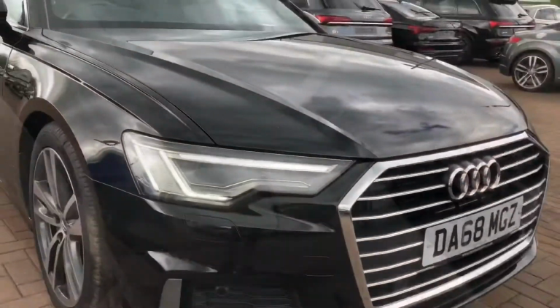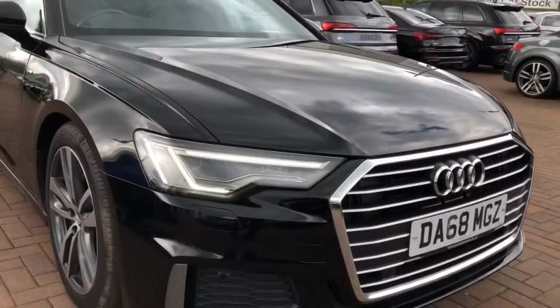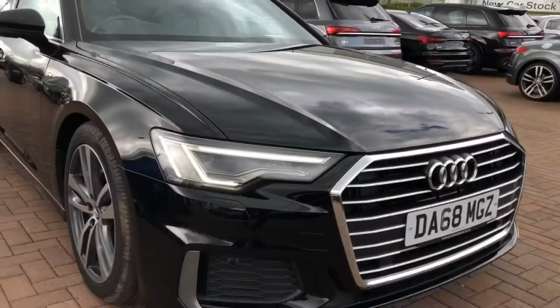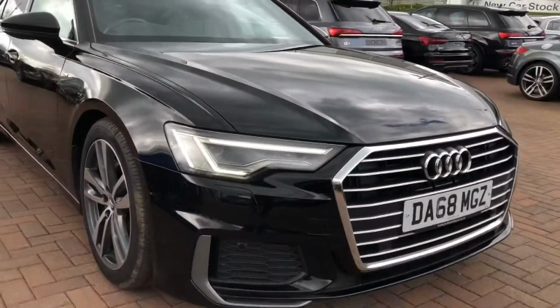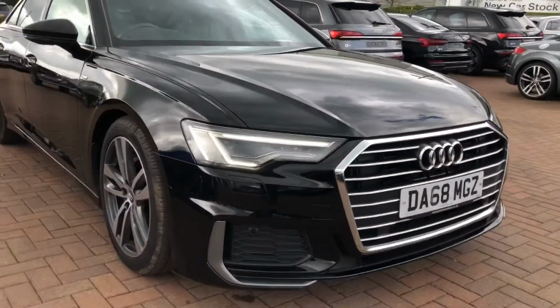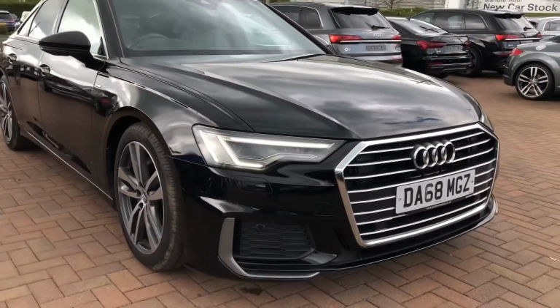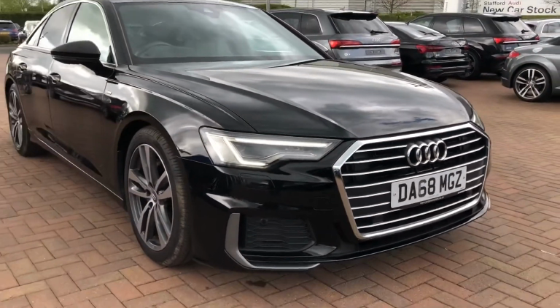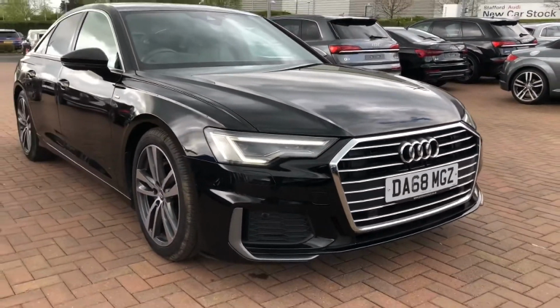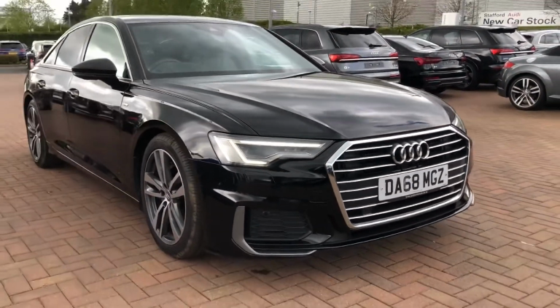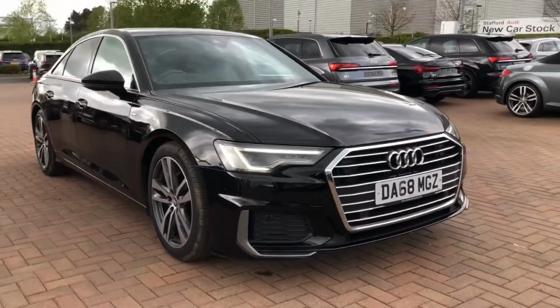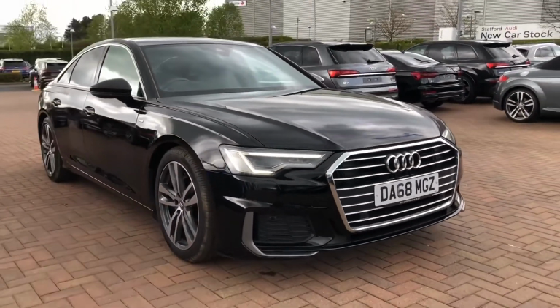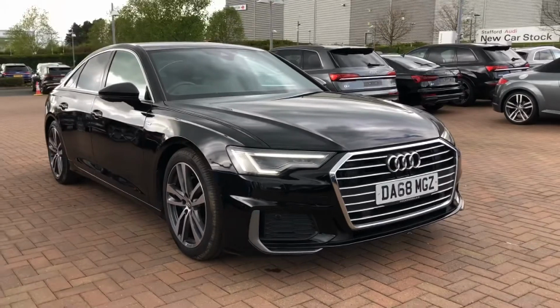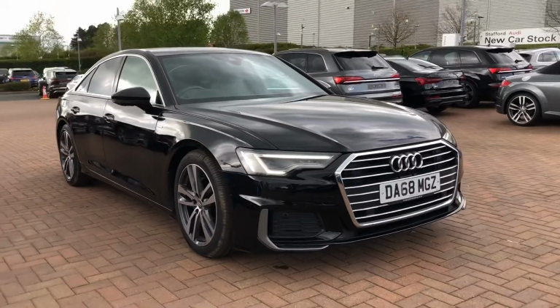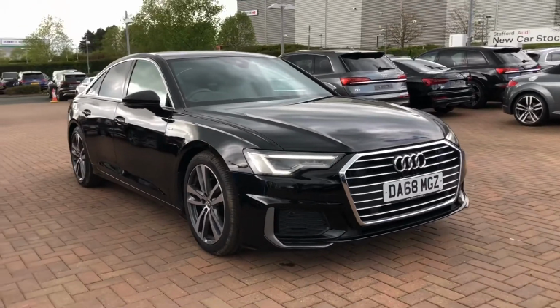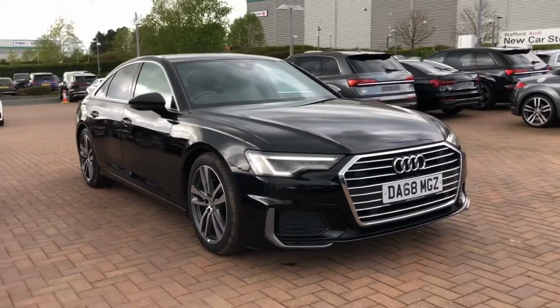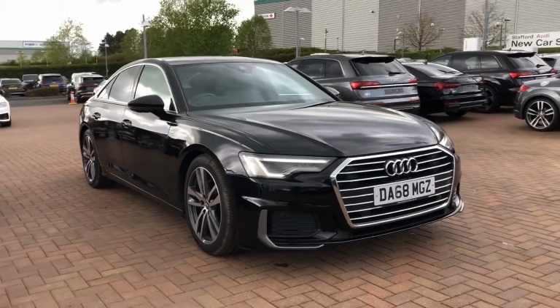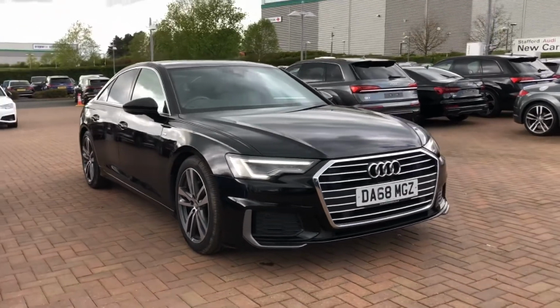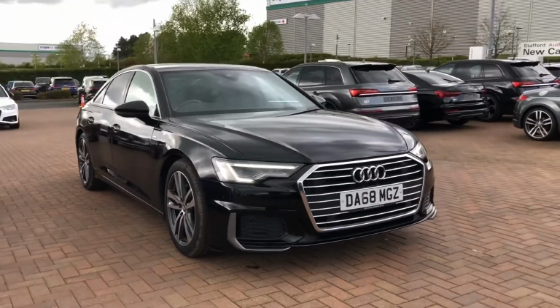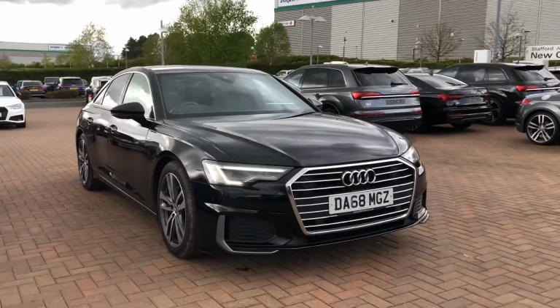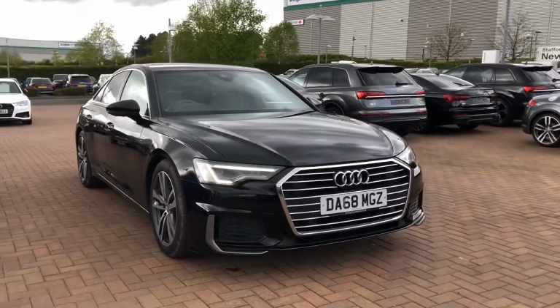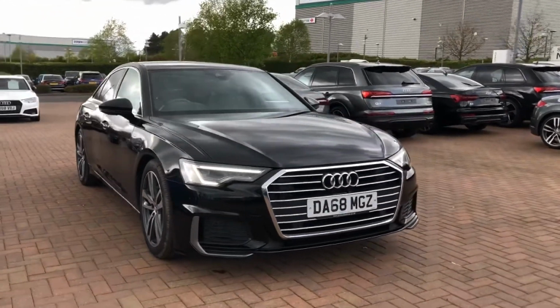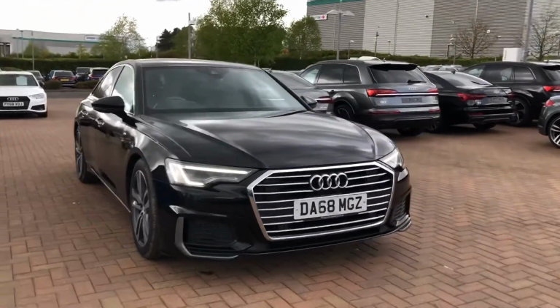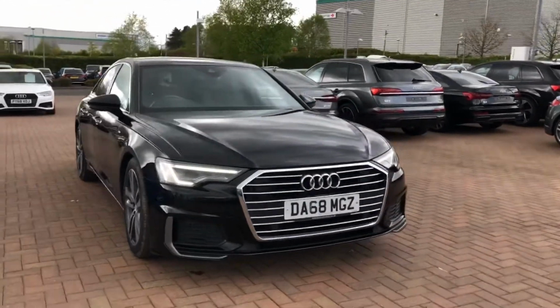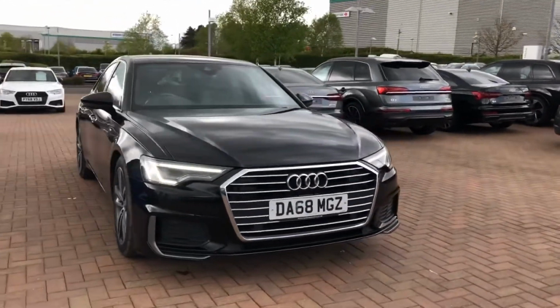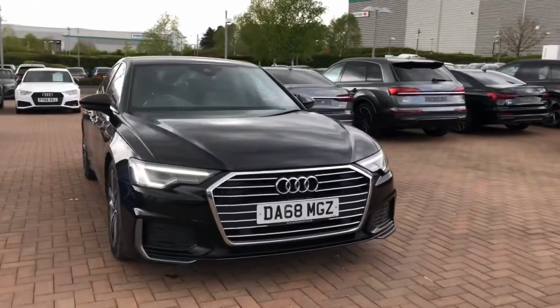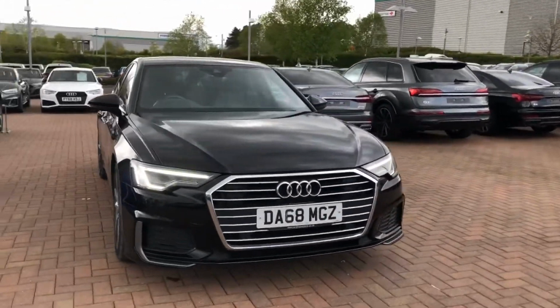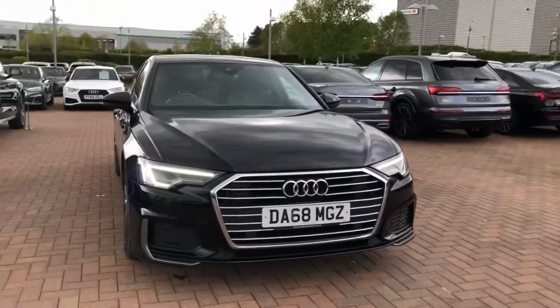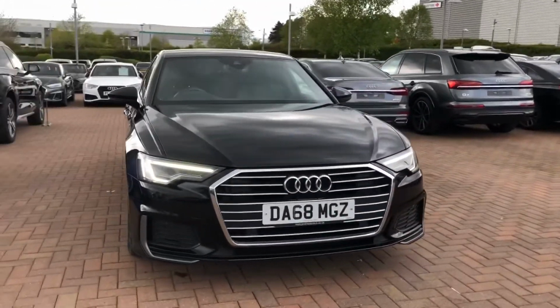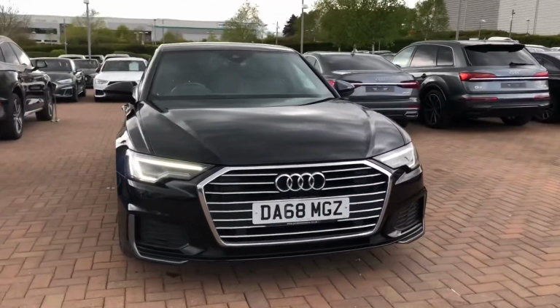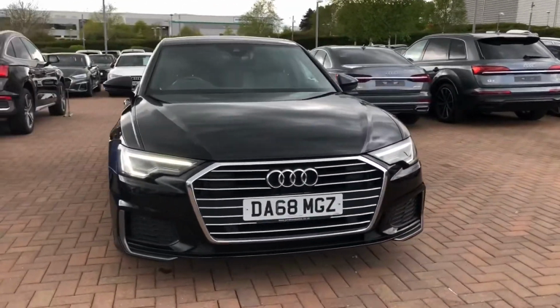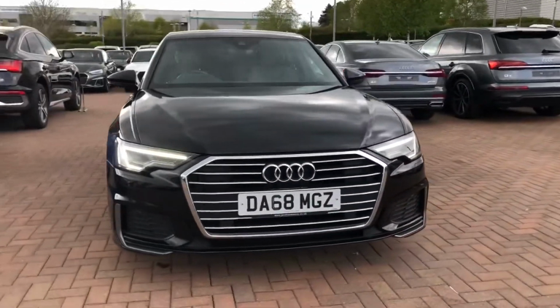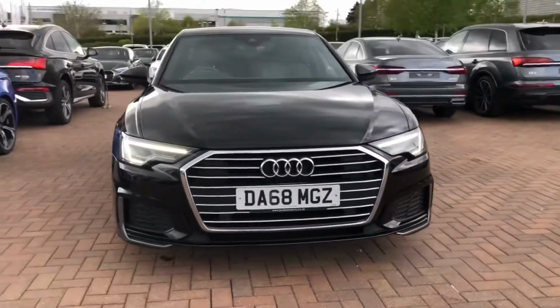If you'd like any more information on this car please feel free to give us a call on 785 250 444.